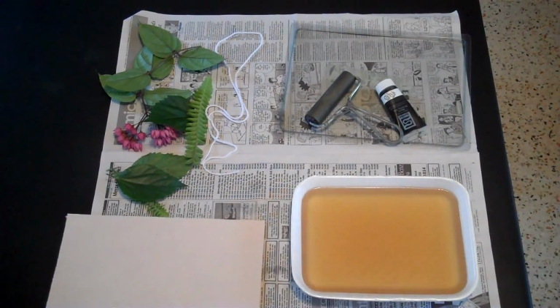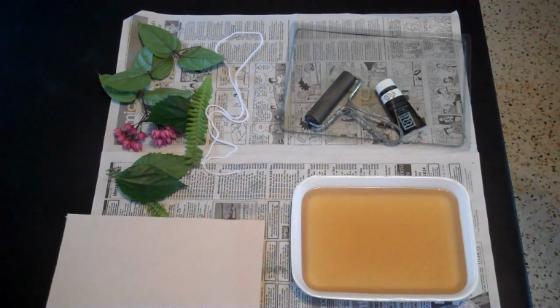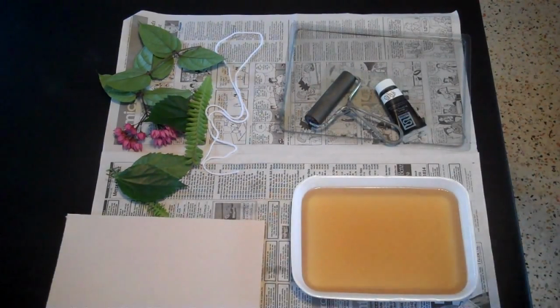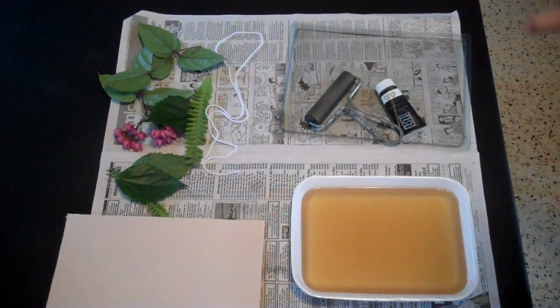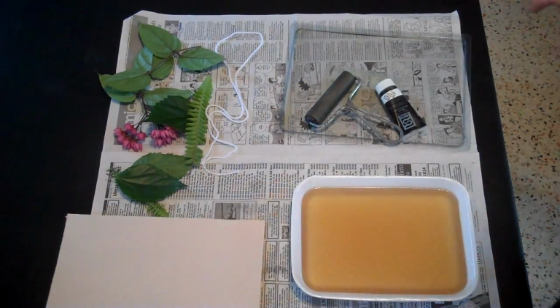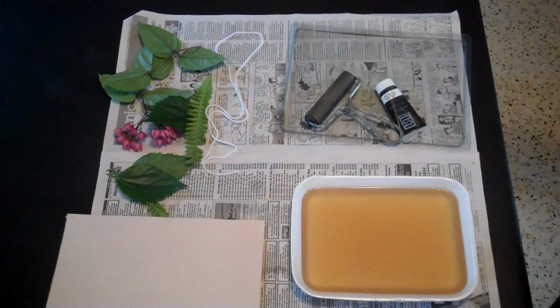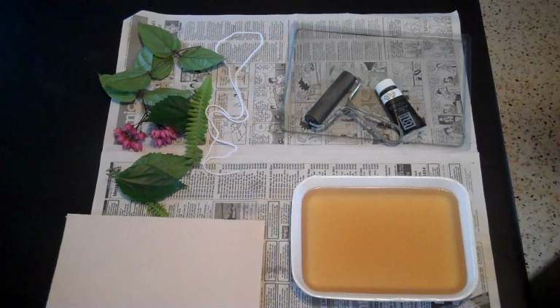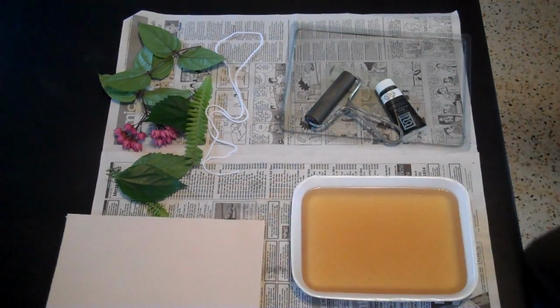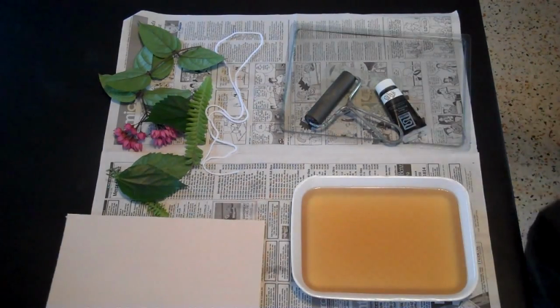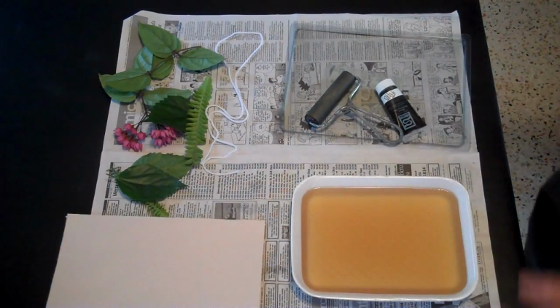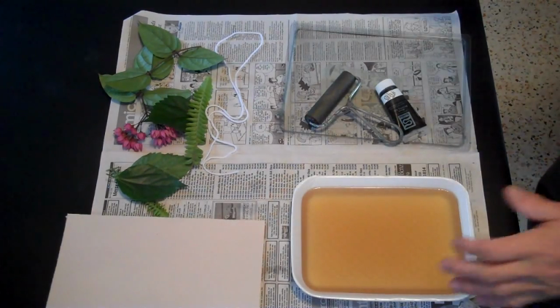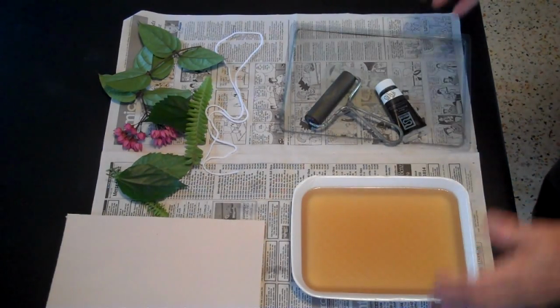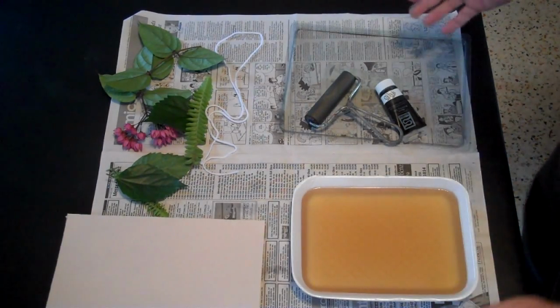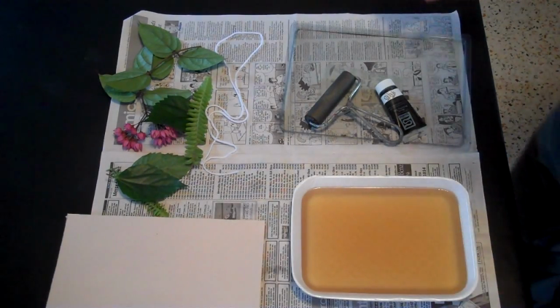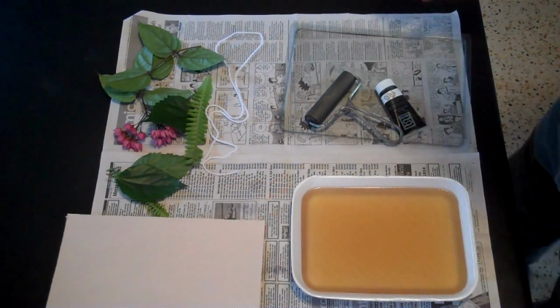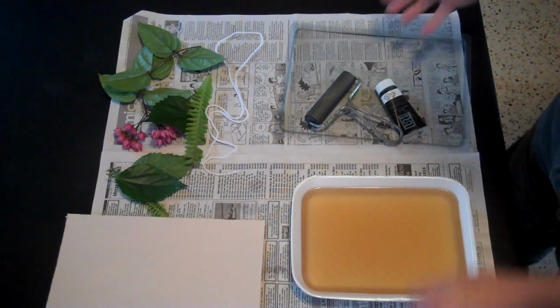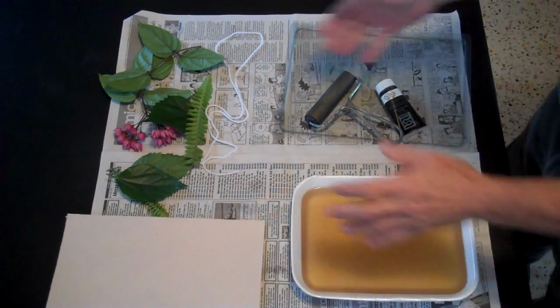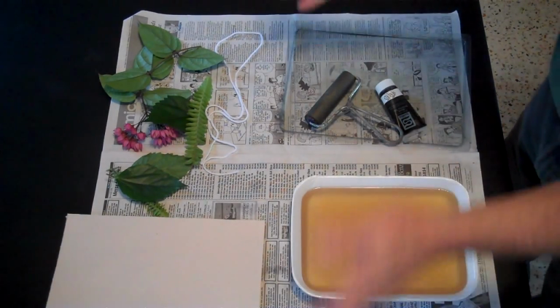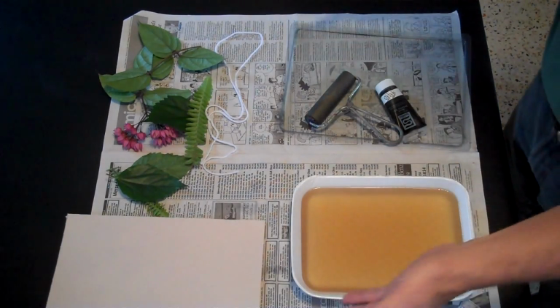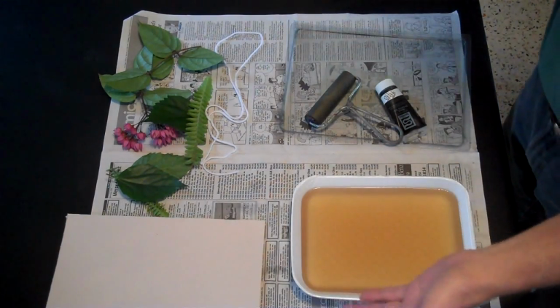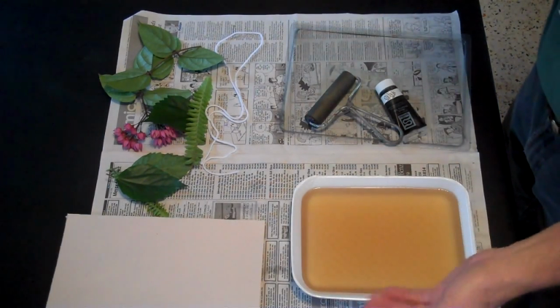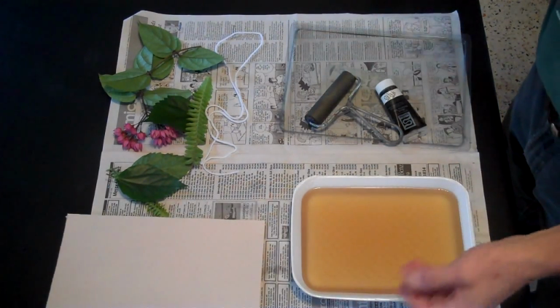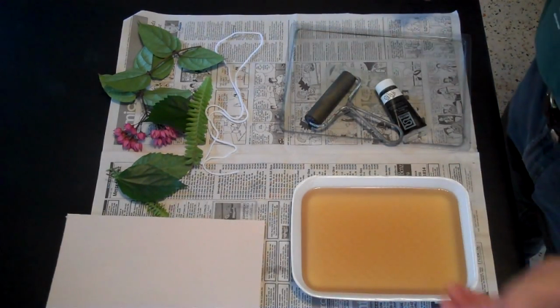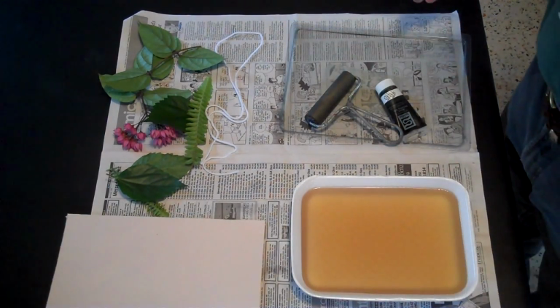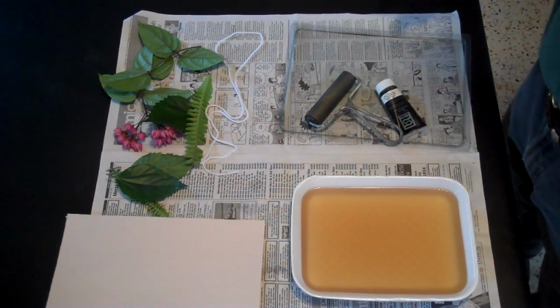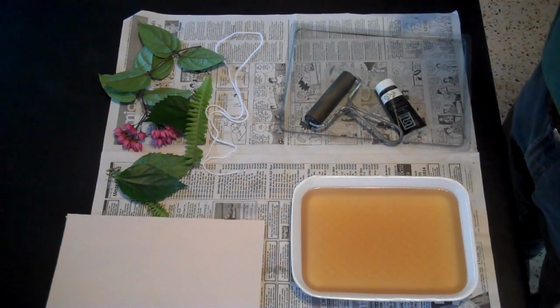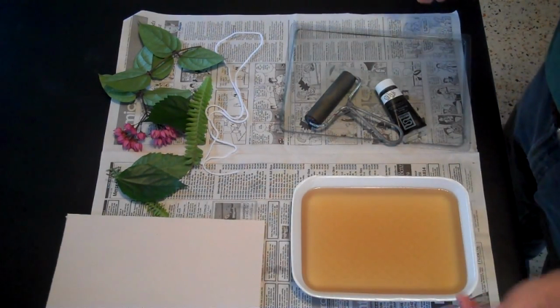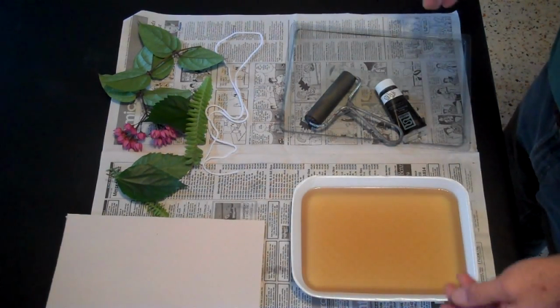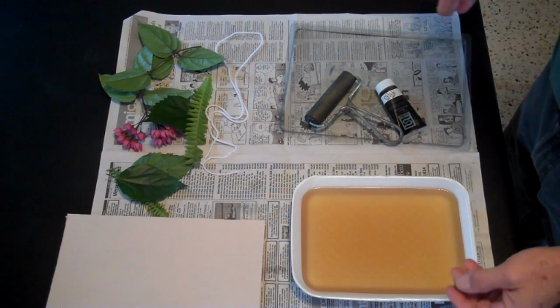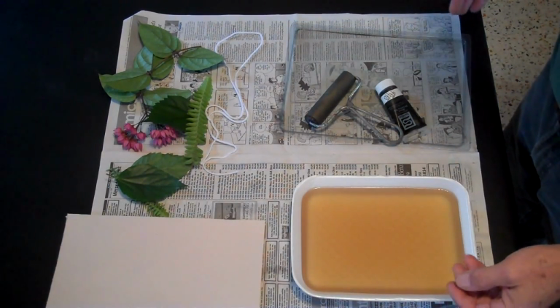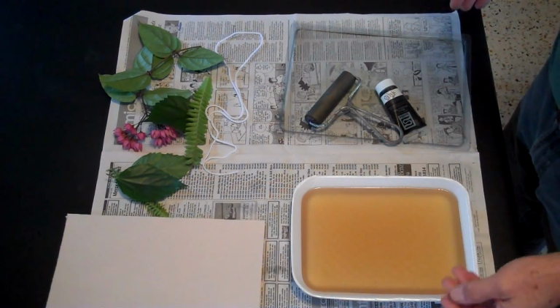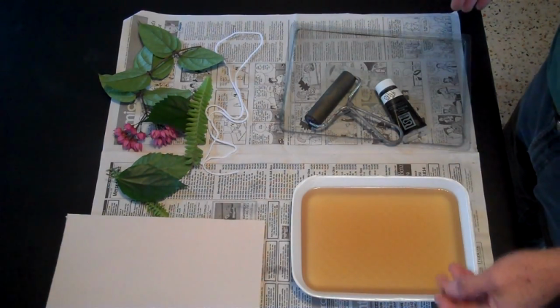Gelatin printing. These are the basic tools for gelatin printing.